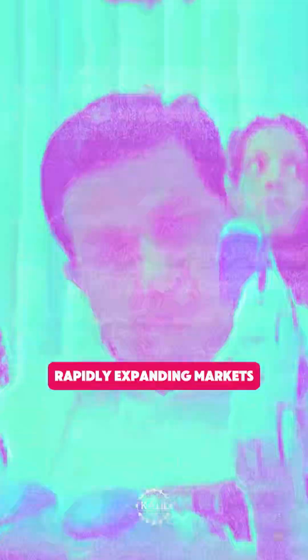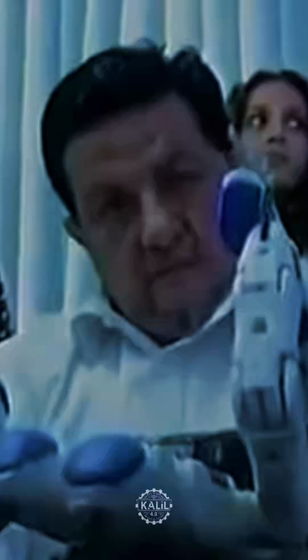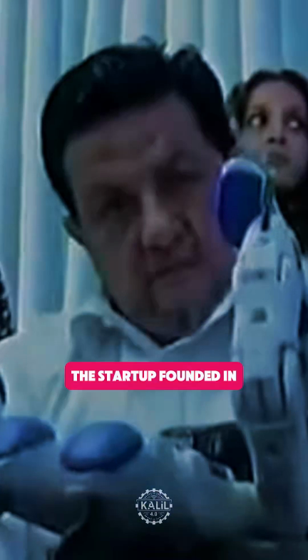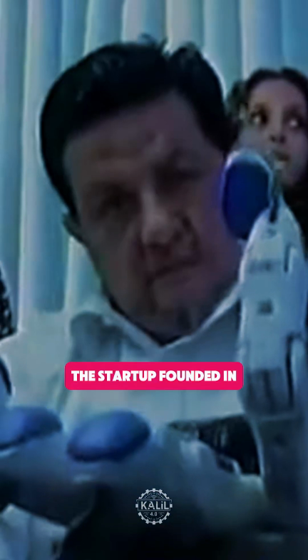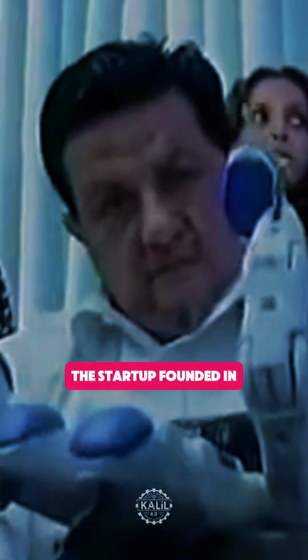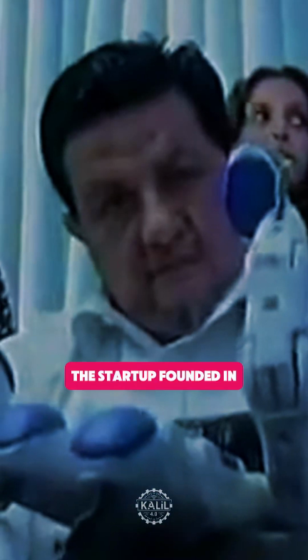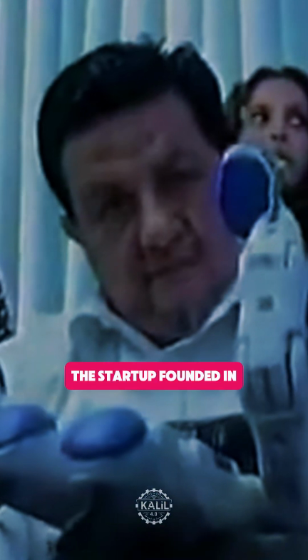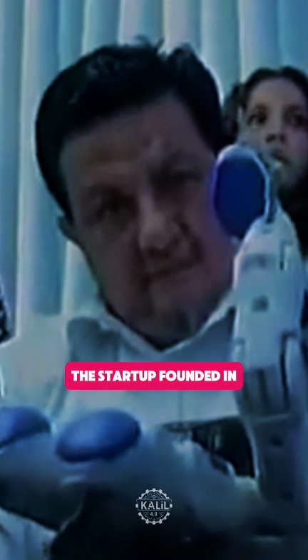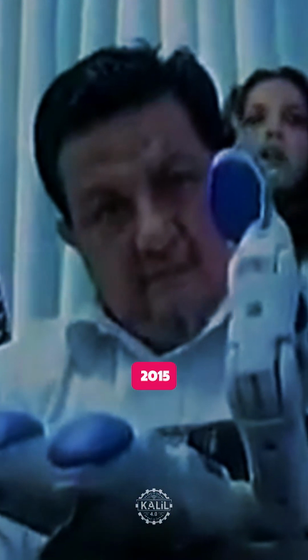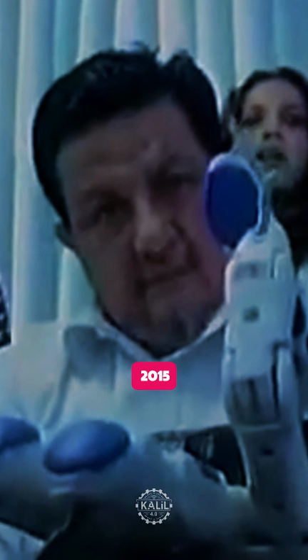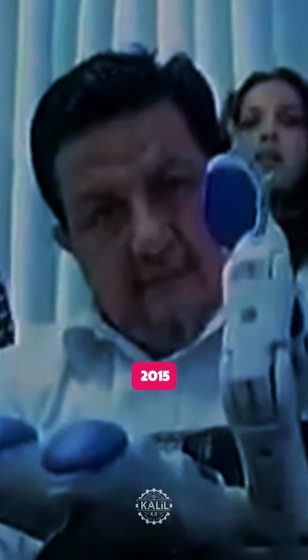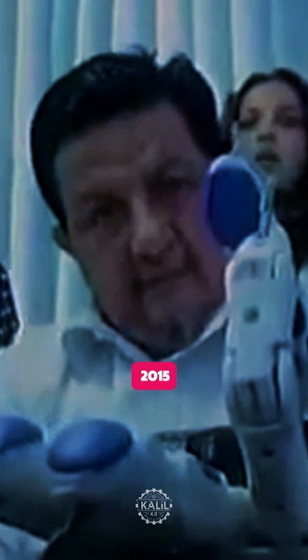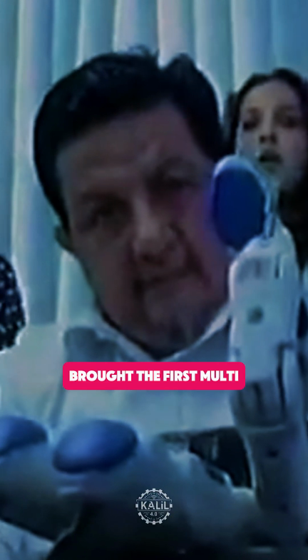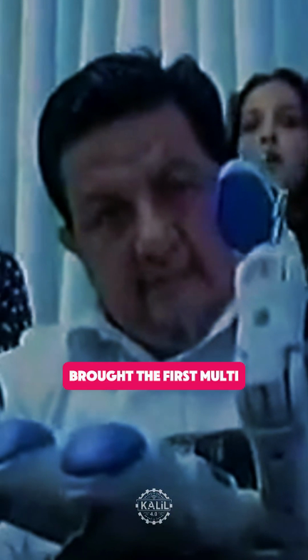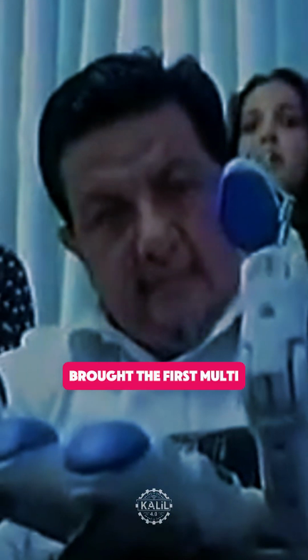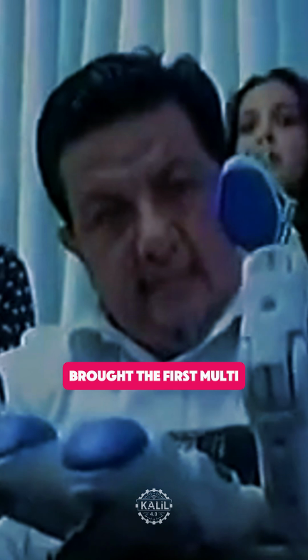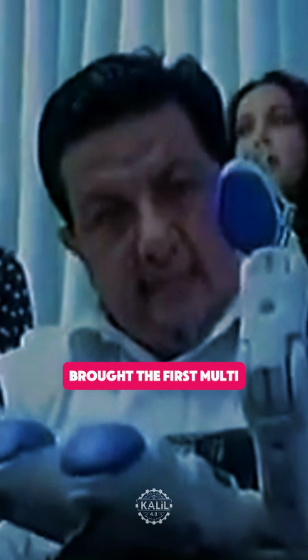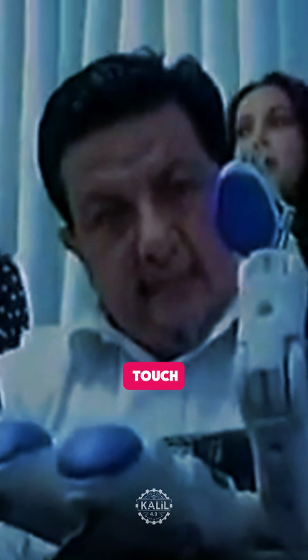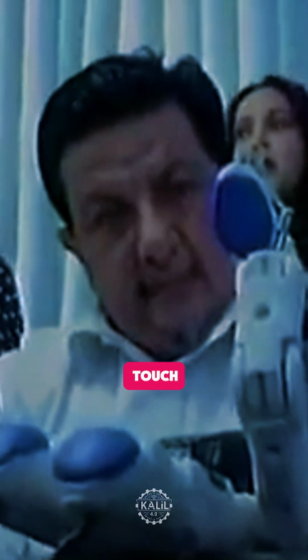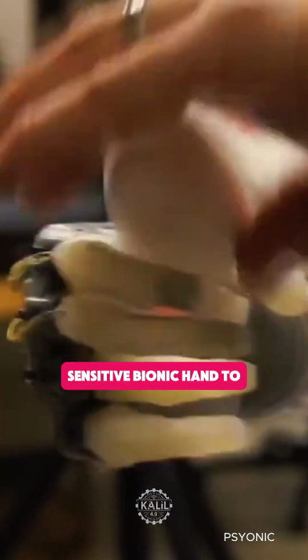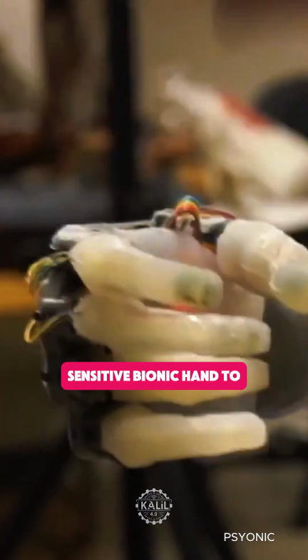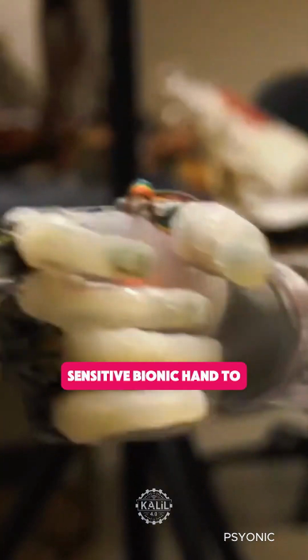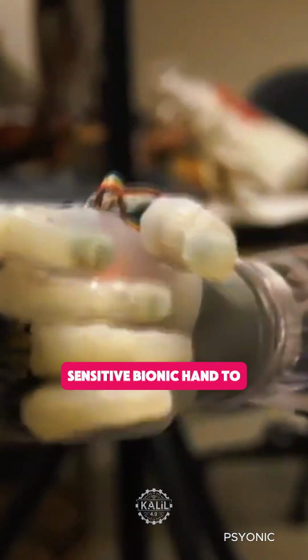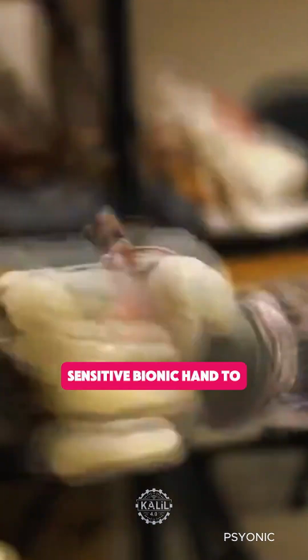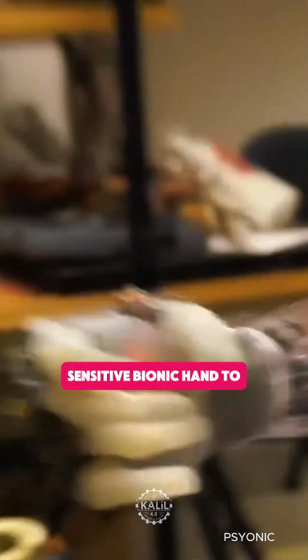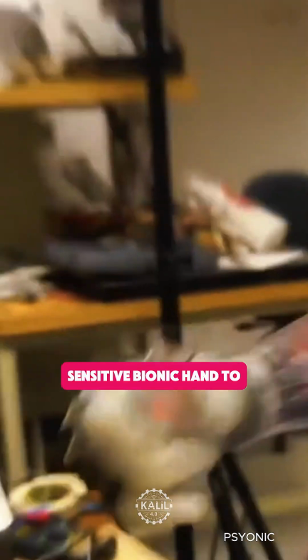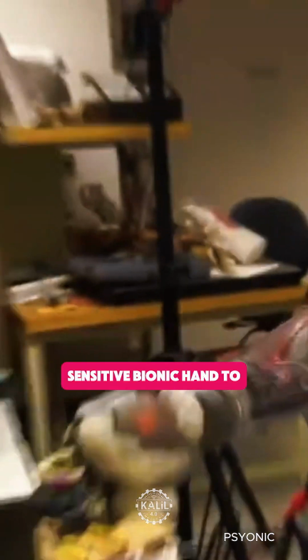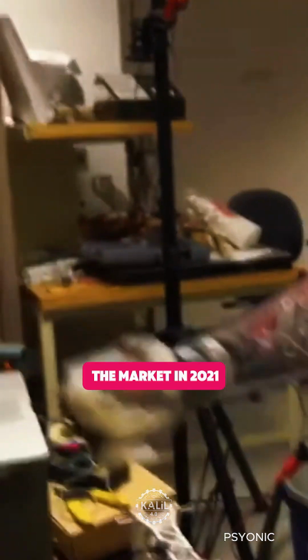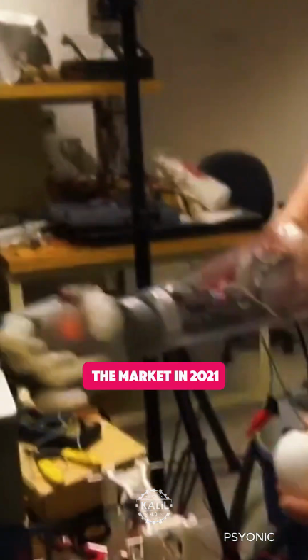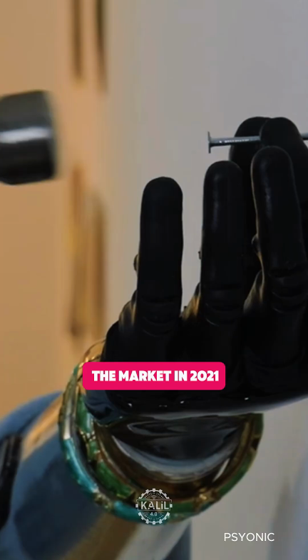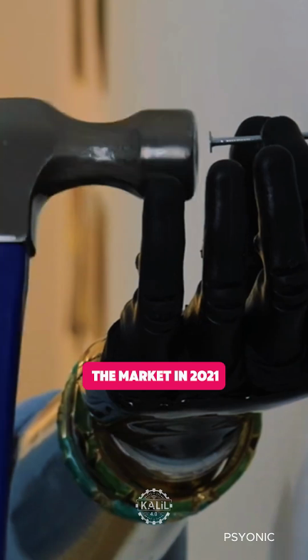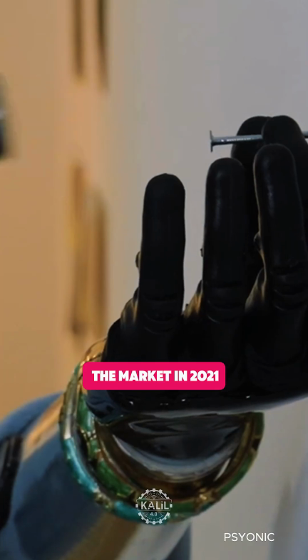The startup, founded in 2015, brought the first multi-touch sensitive bionic hand to the market in 2021.